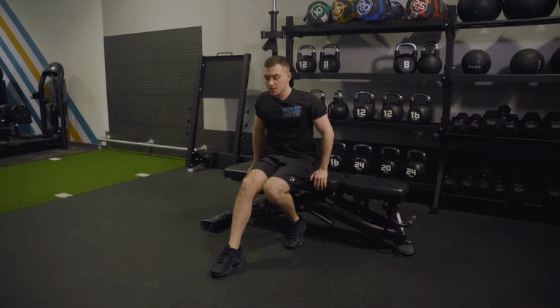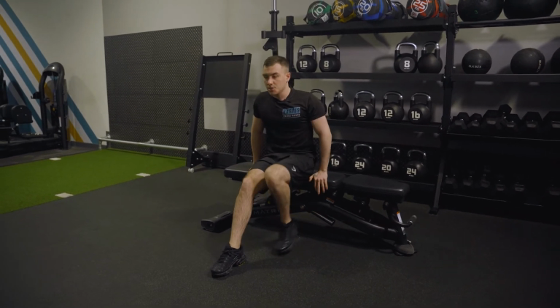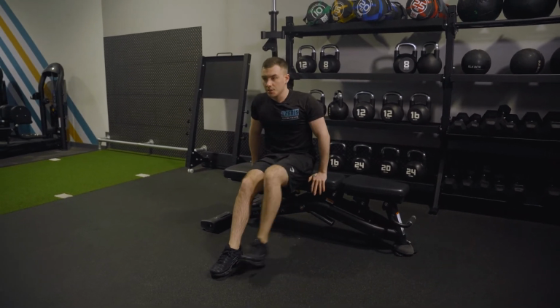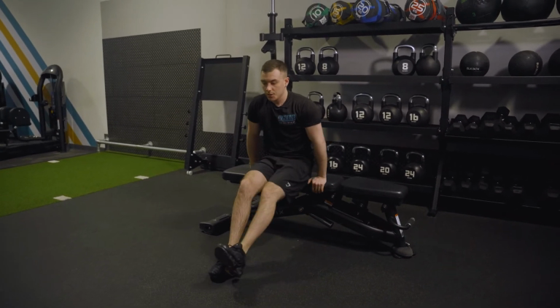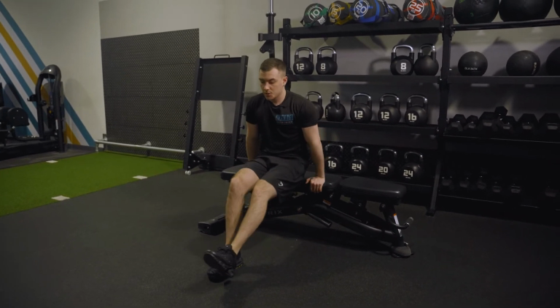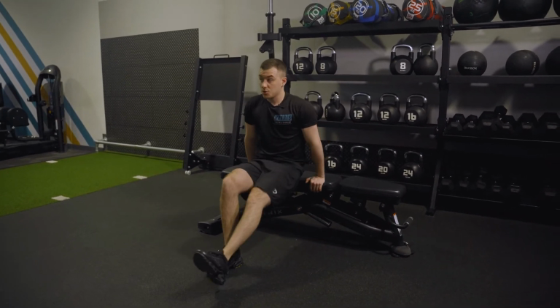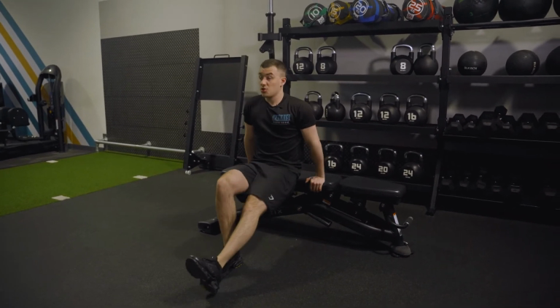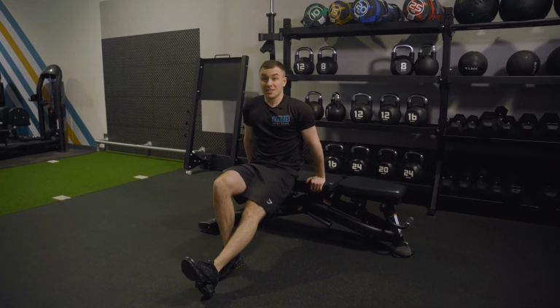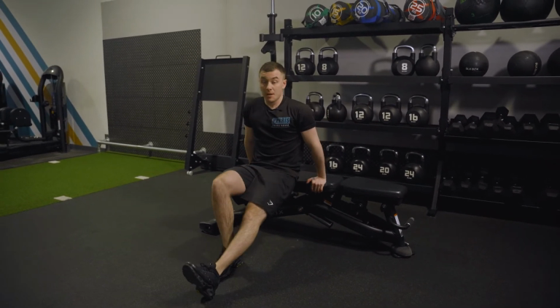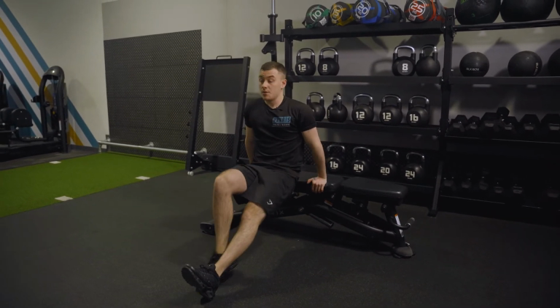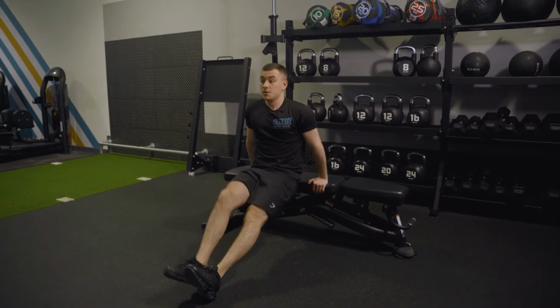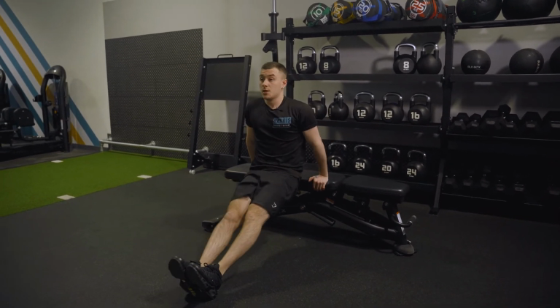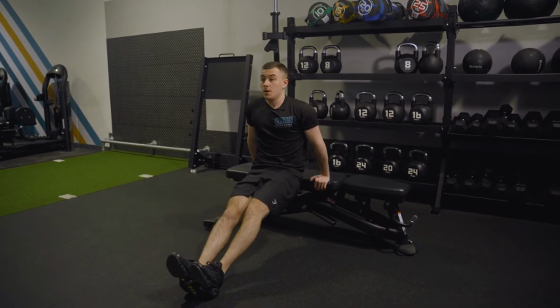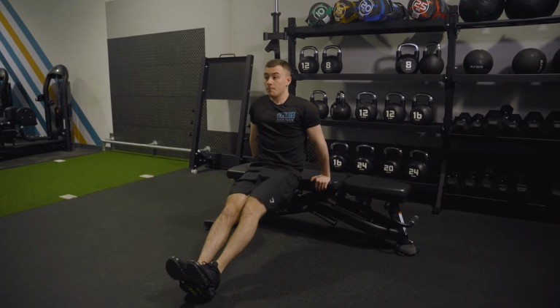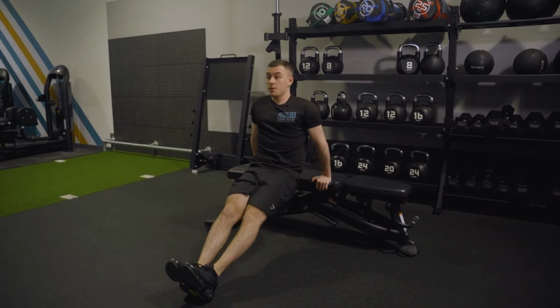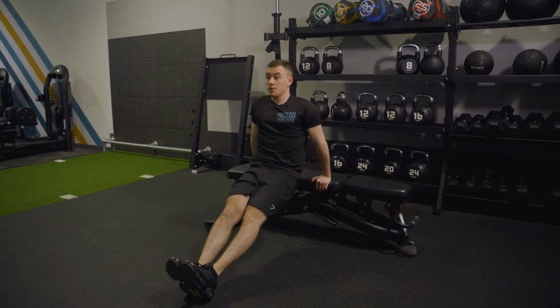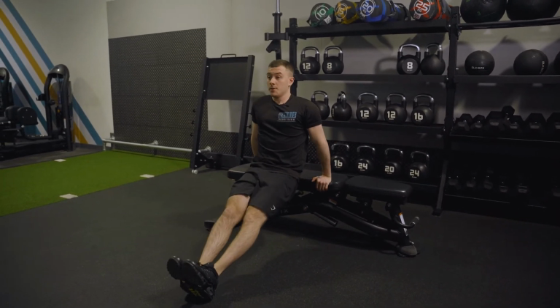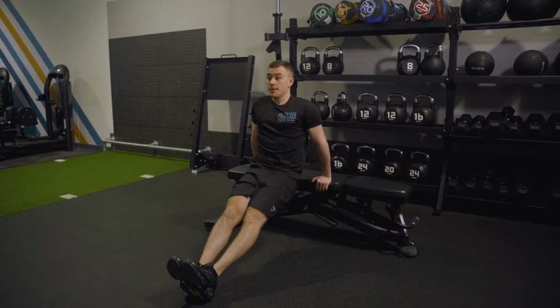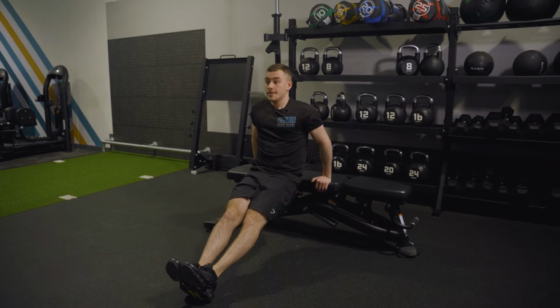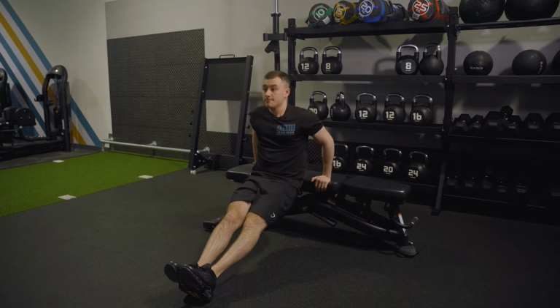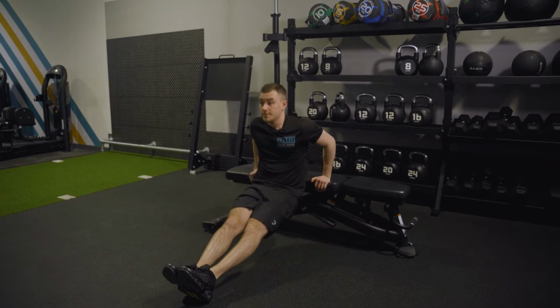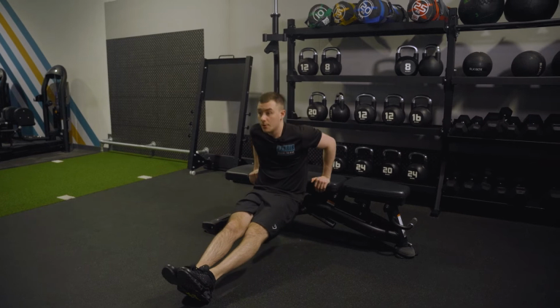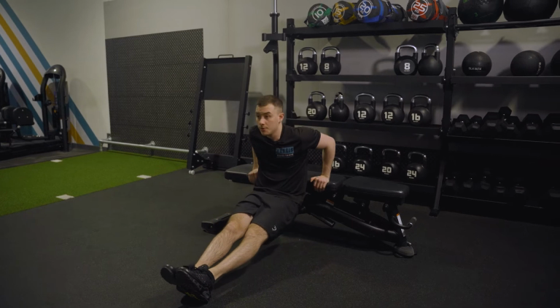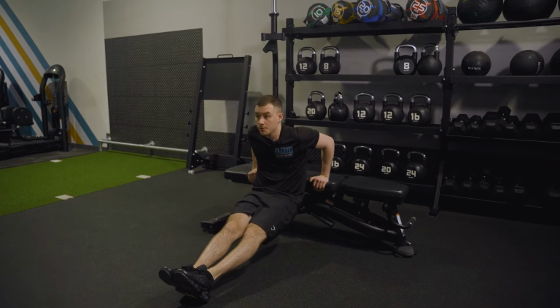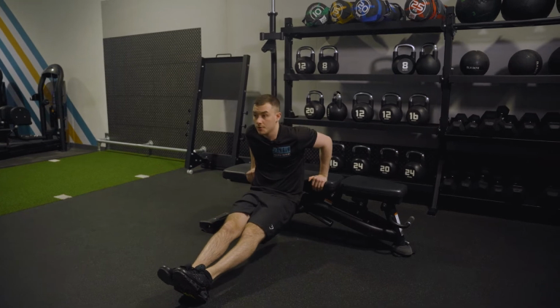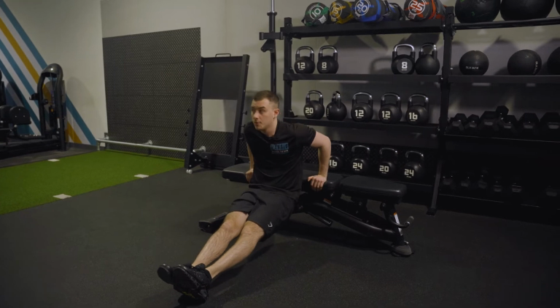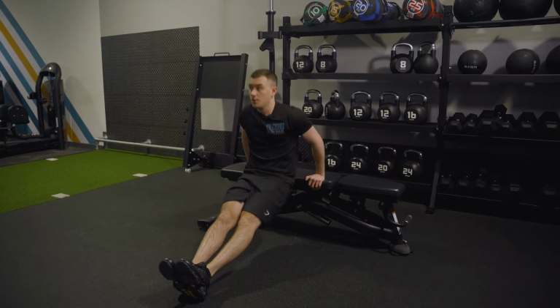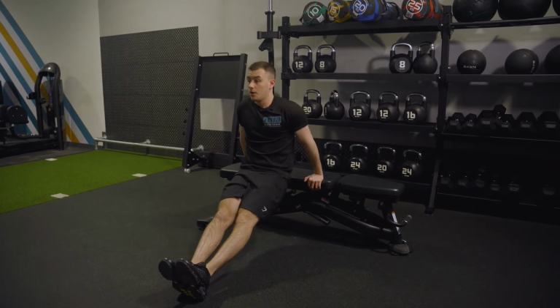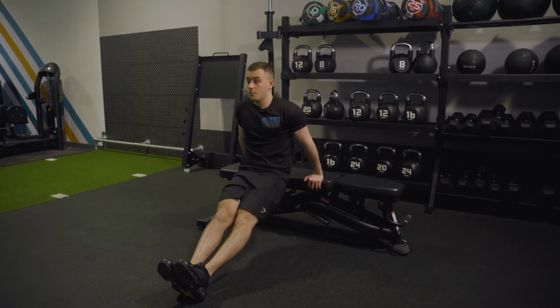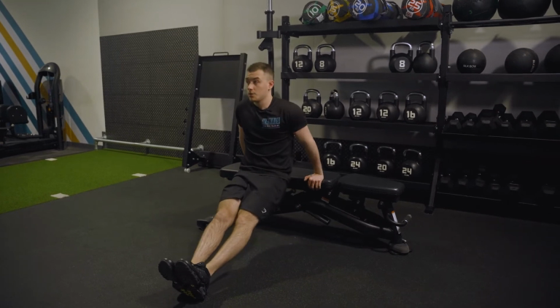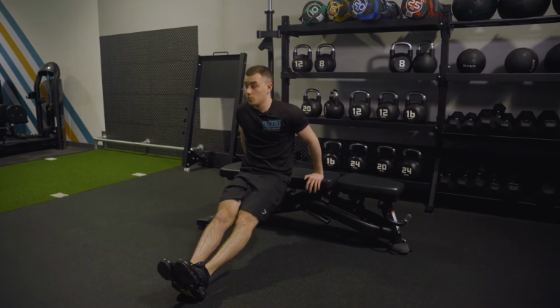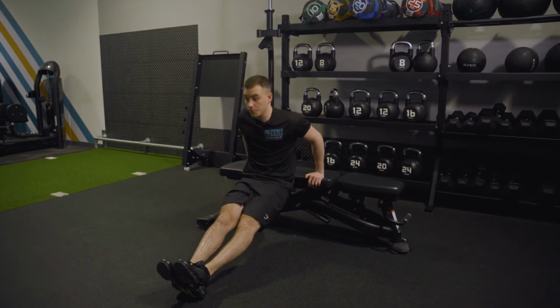Essentially it's just tricep heavy. So I come up, down, up — that's all I'm doing.